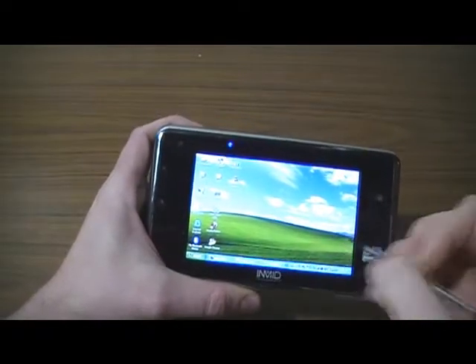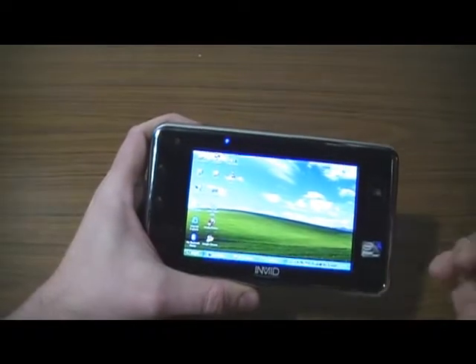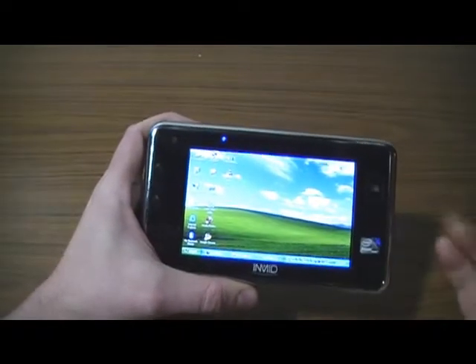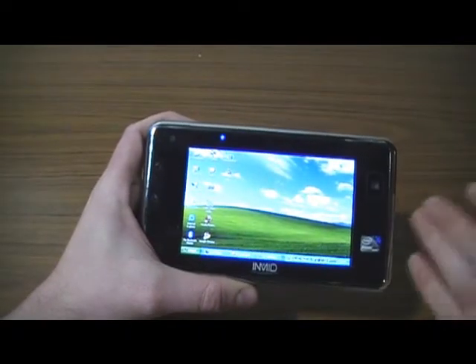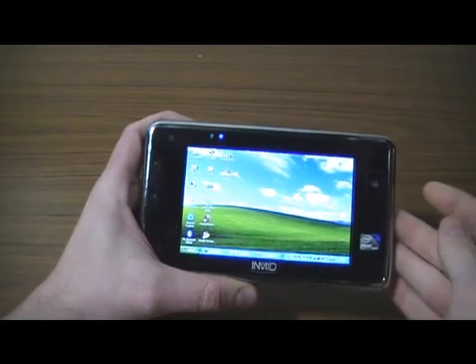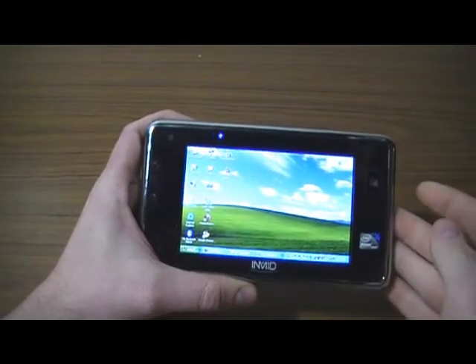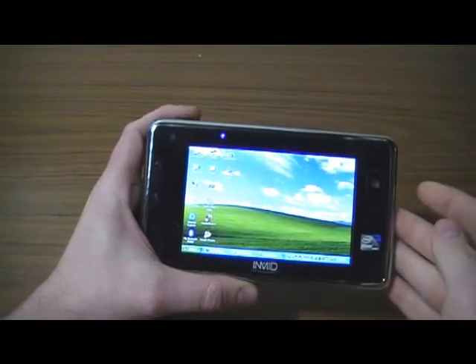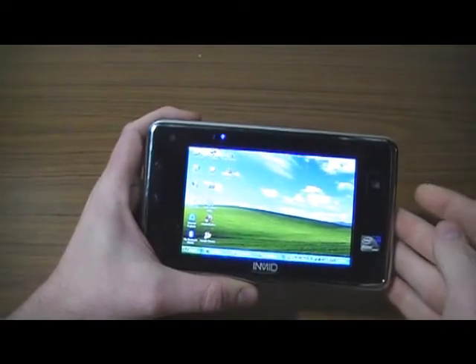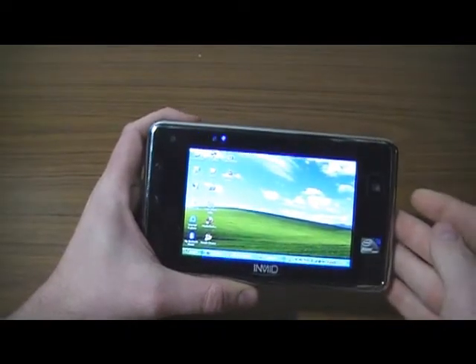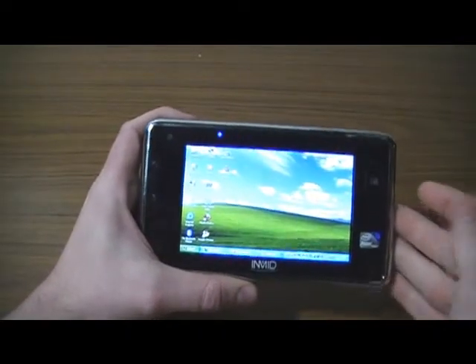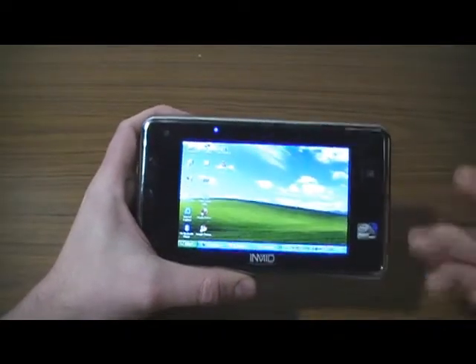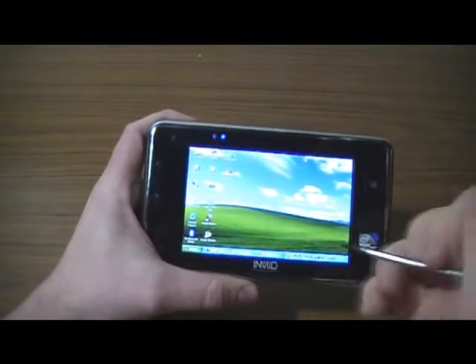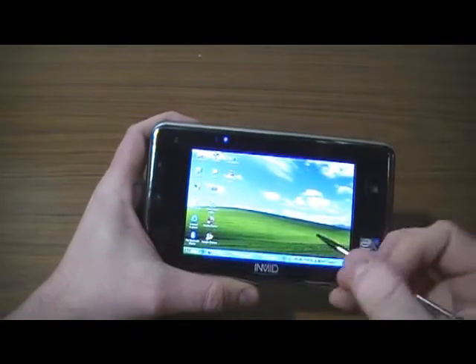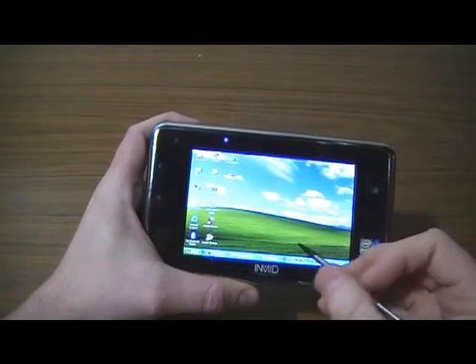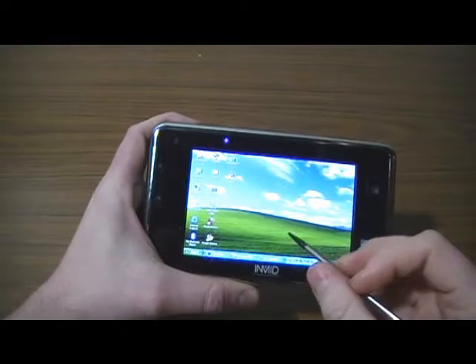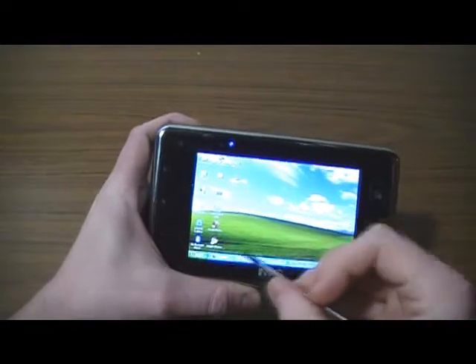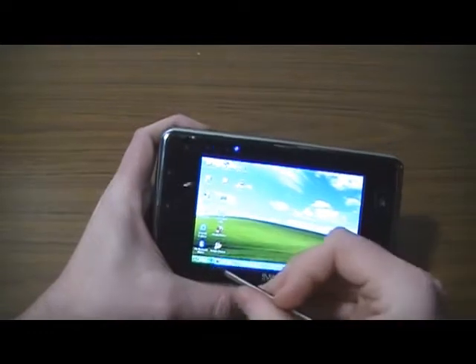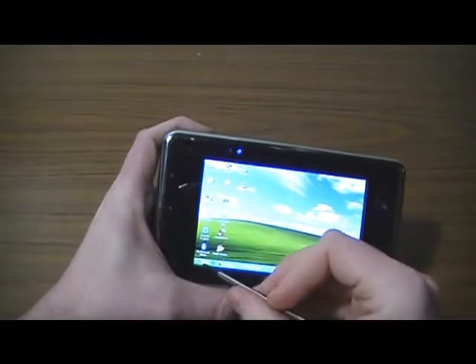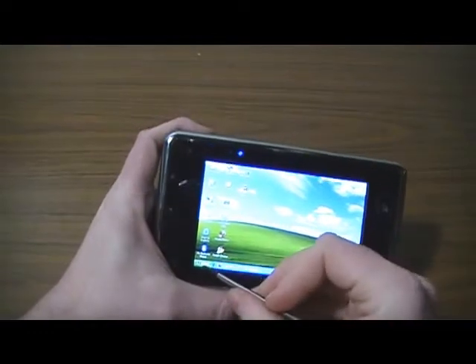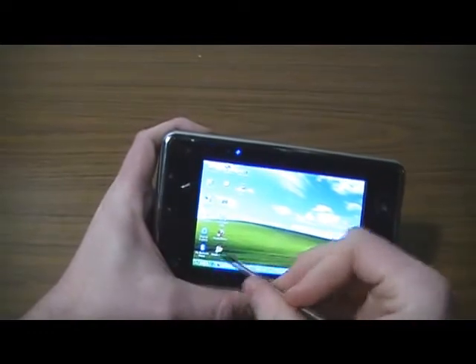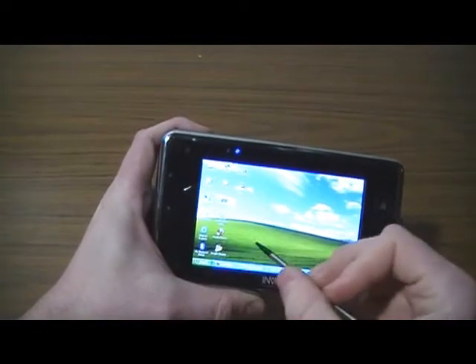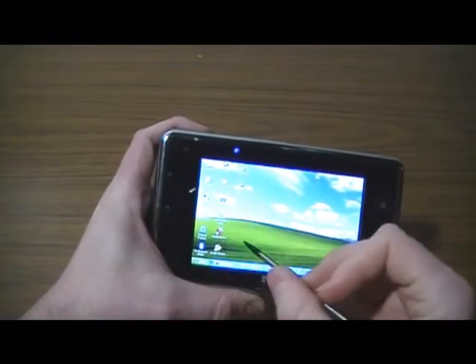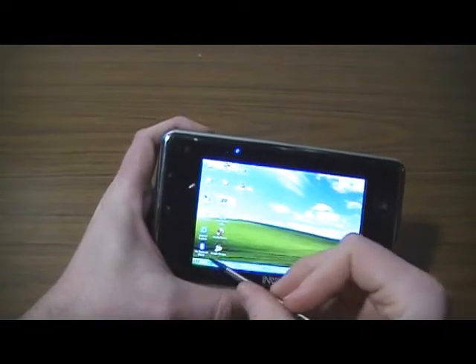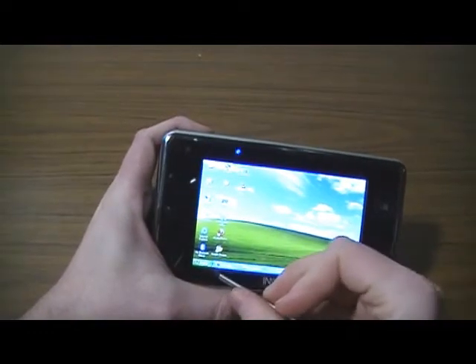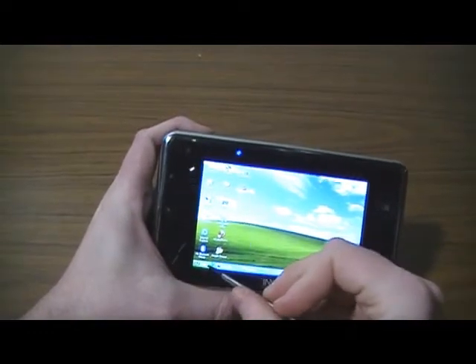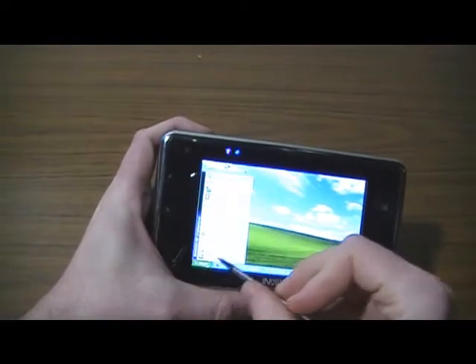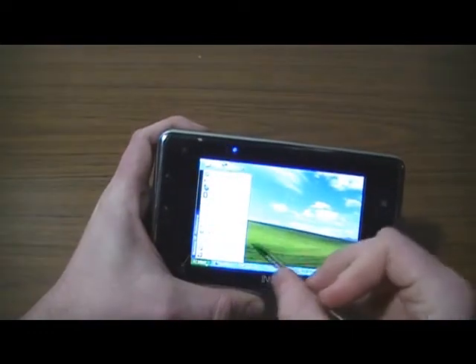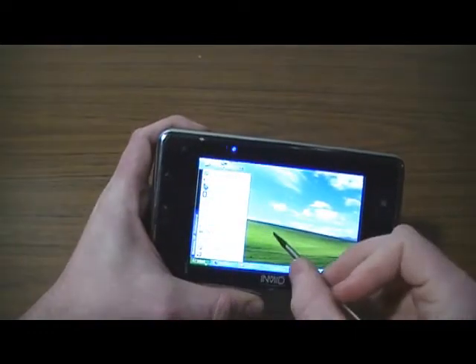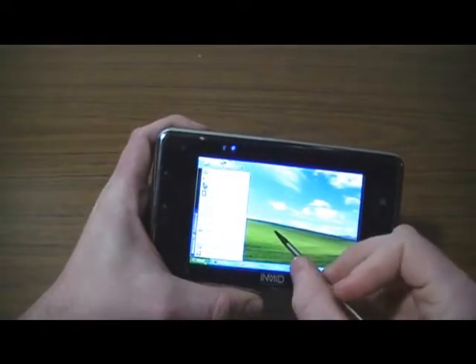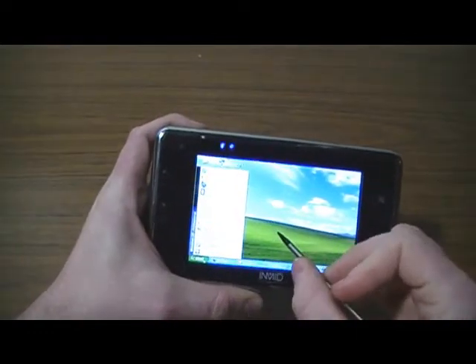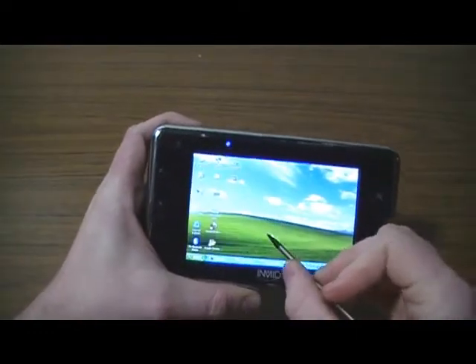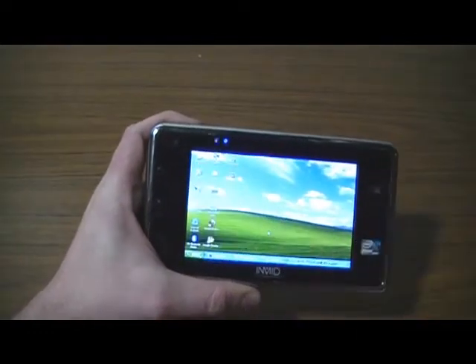It's a 1.1 GHz Atom Processor. There's a gig of RAM running Windows XP — at least it tries to run Windows XP.